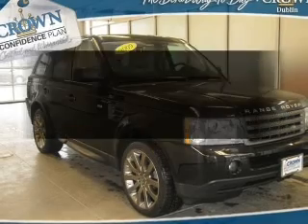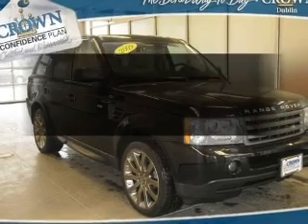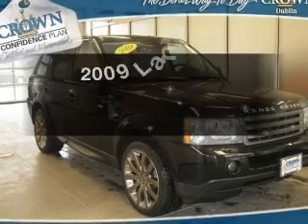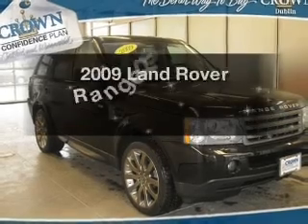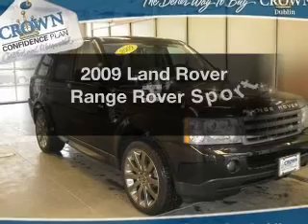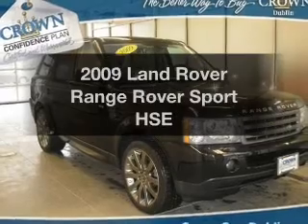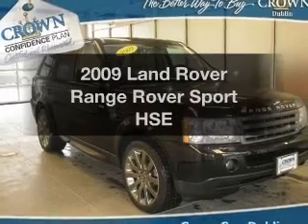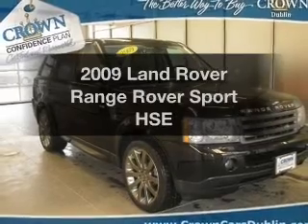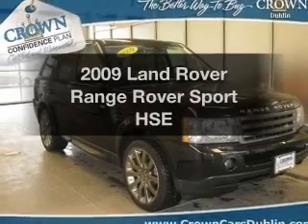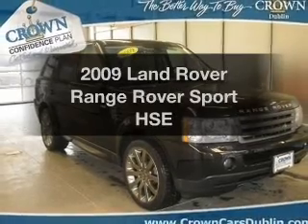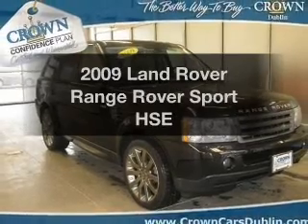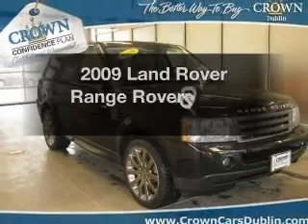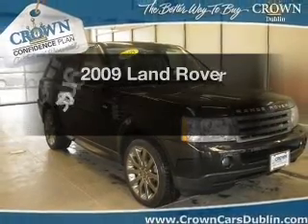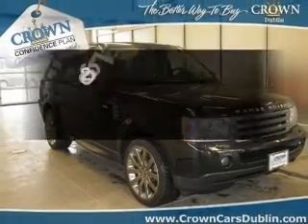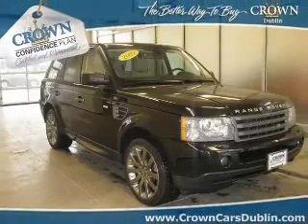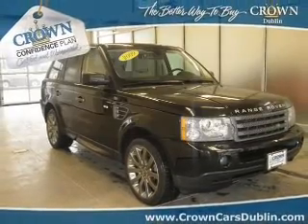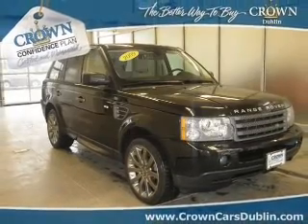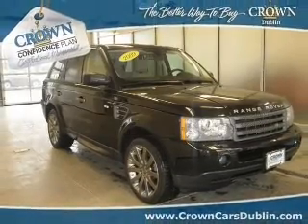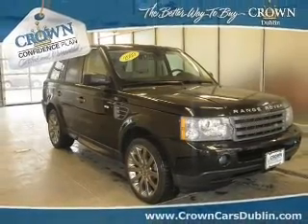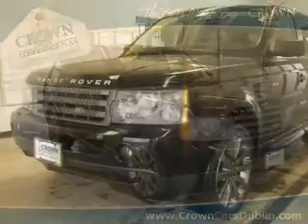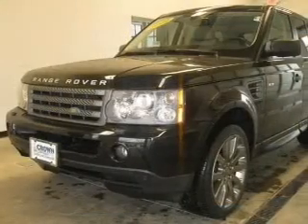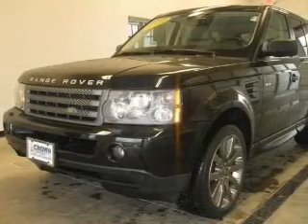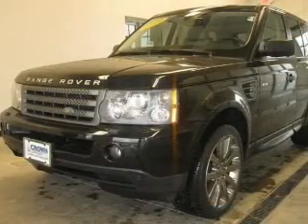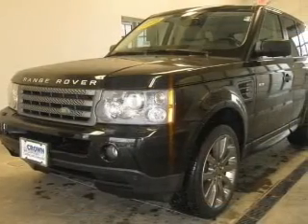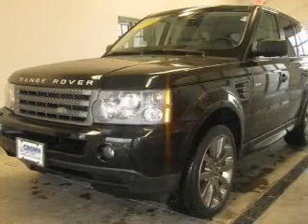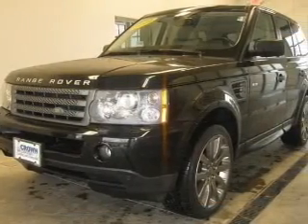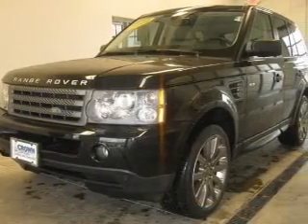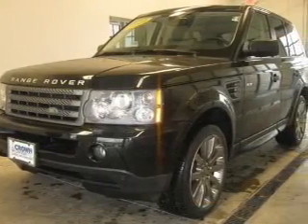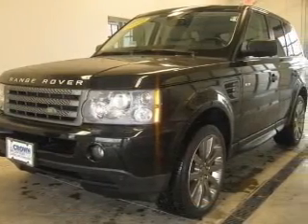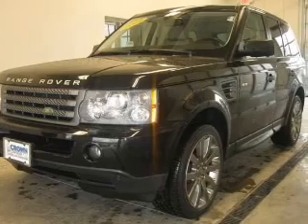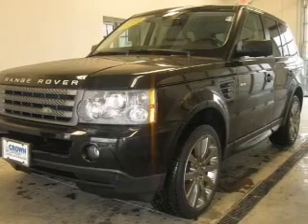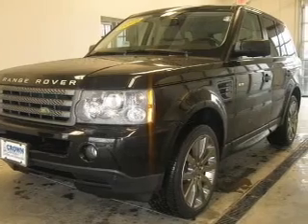Check out this 2009 Land Rover Range Rover Sport. If you're looking for a first-rate auto, this one could be yours today.